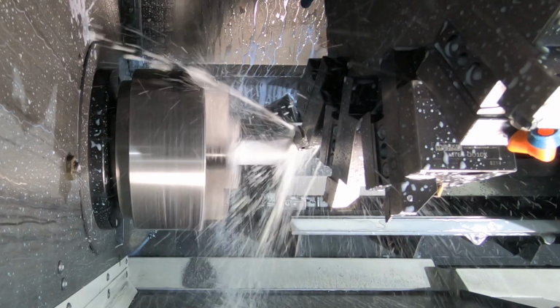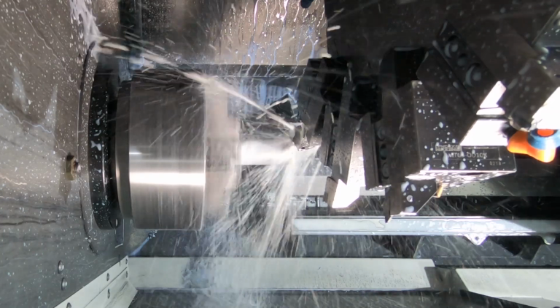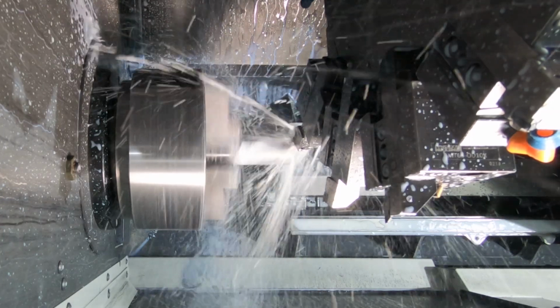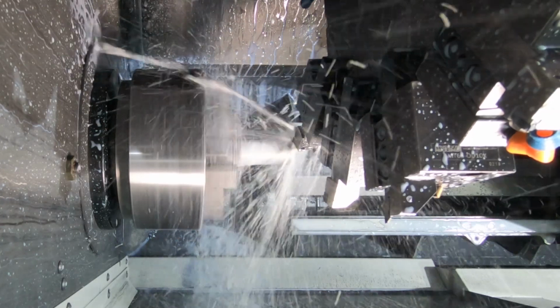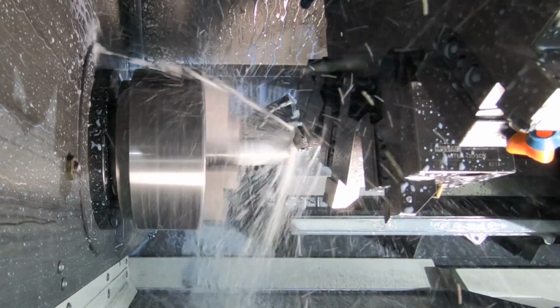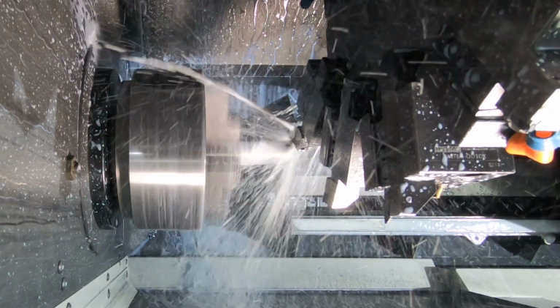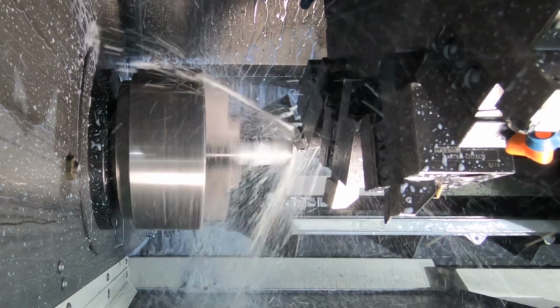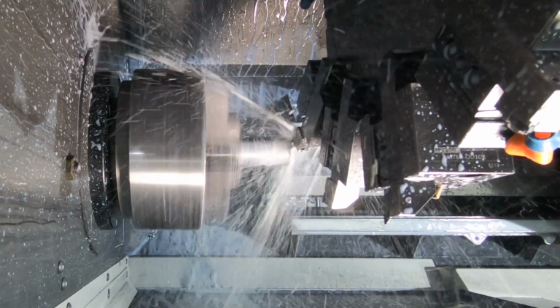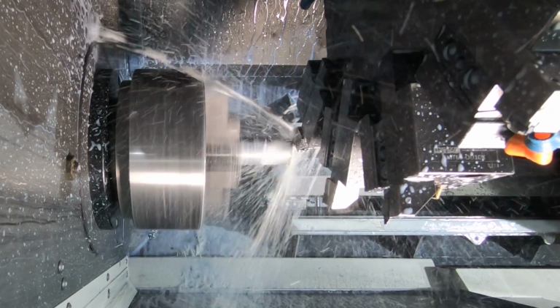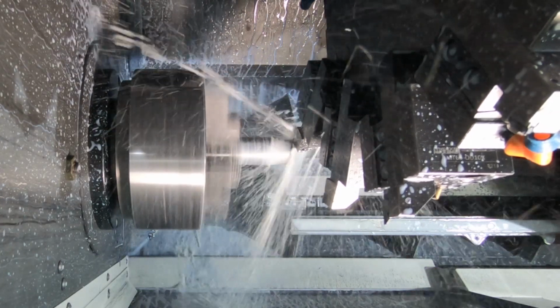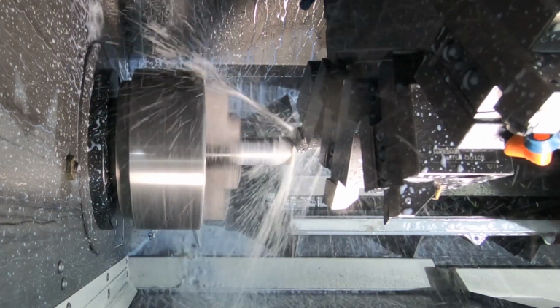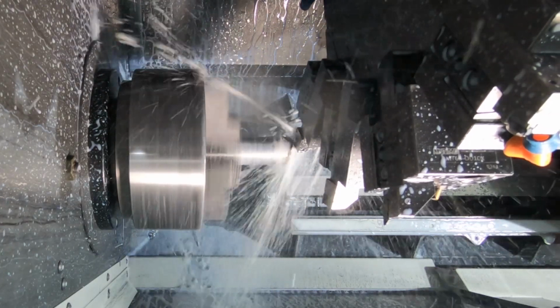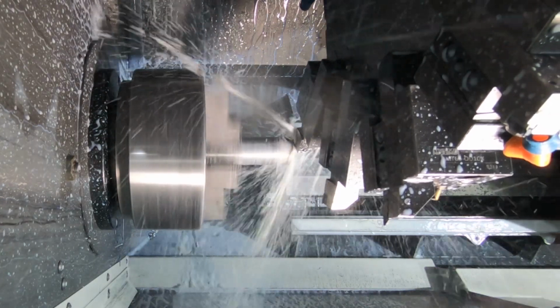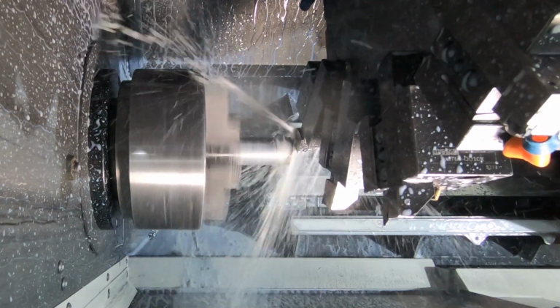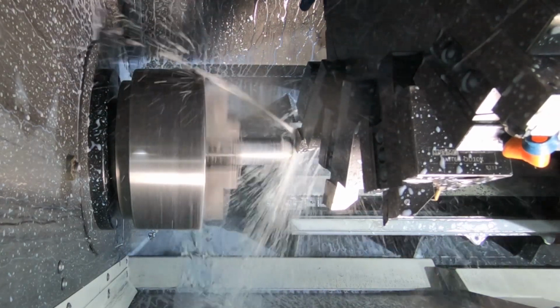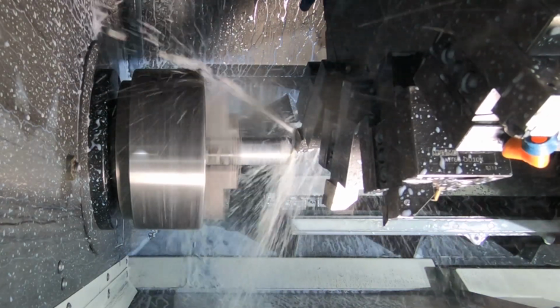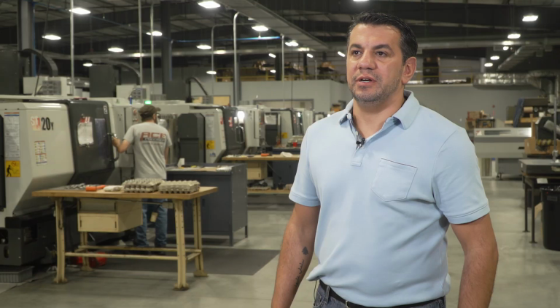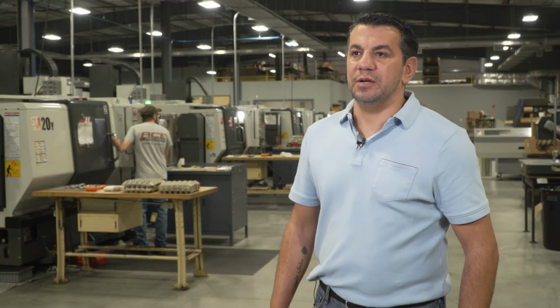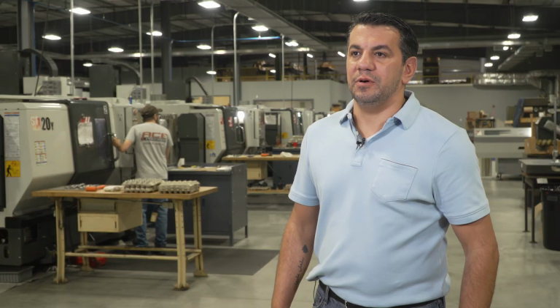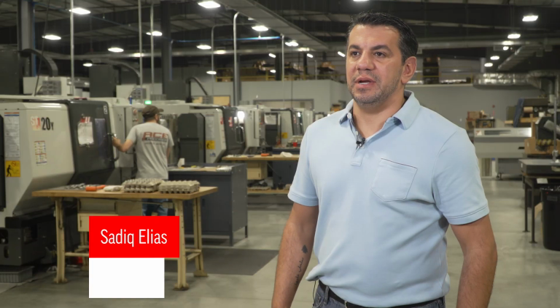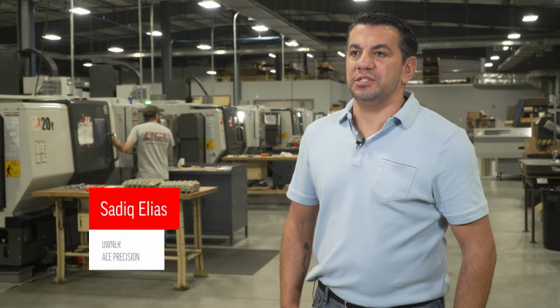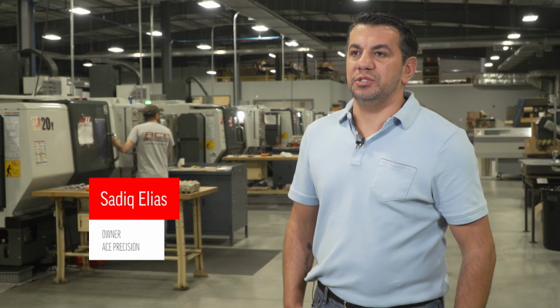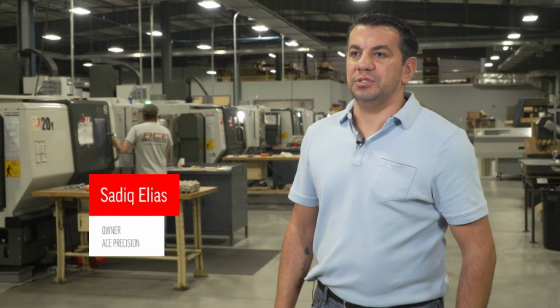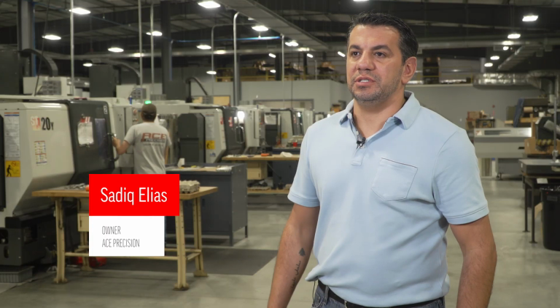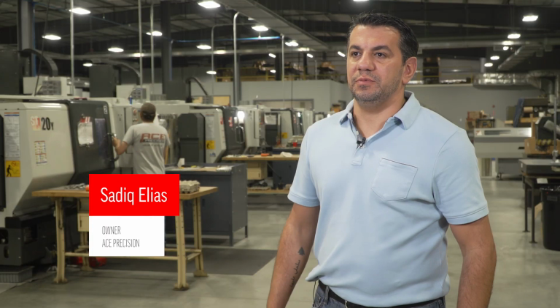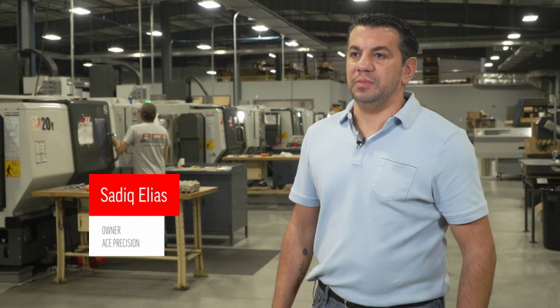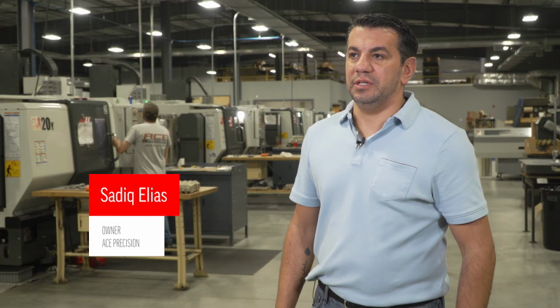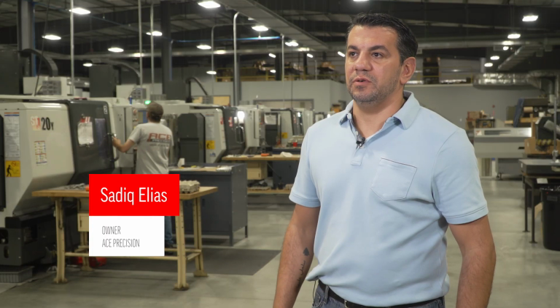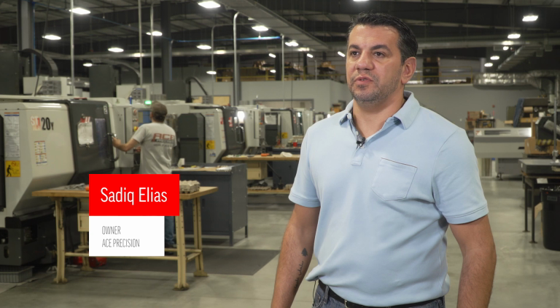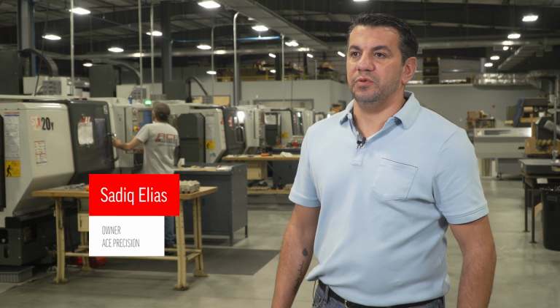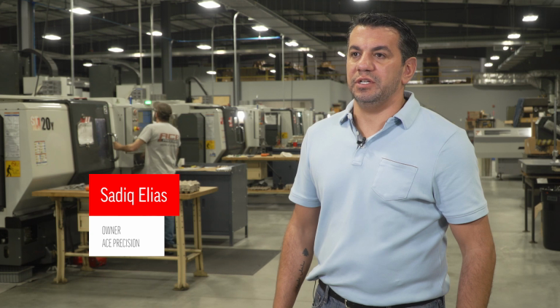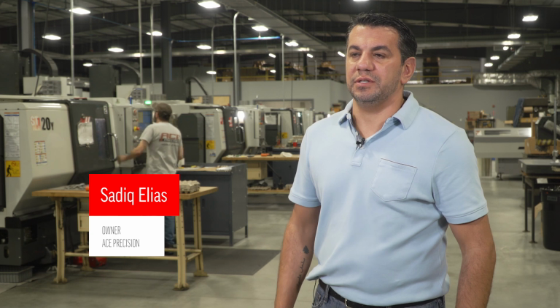Hi, my name is Sadiq Elias with Ace Precision. We're here in Agawam, Massachusetts, and we've been here over 40 years.